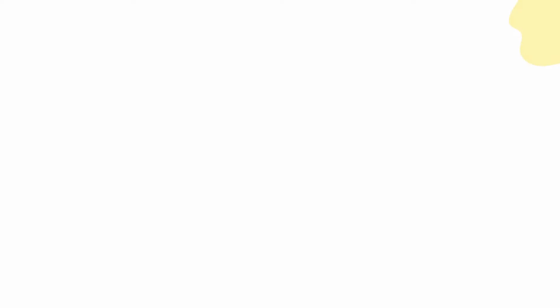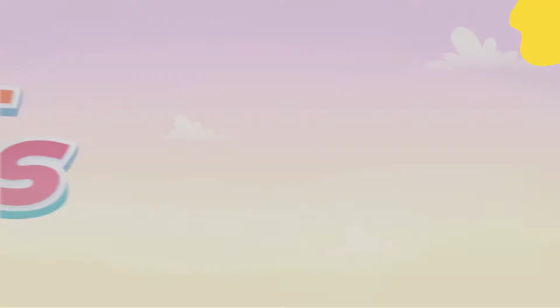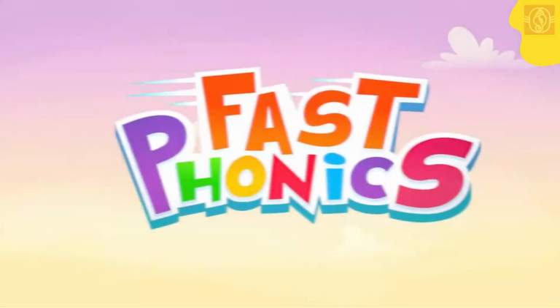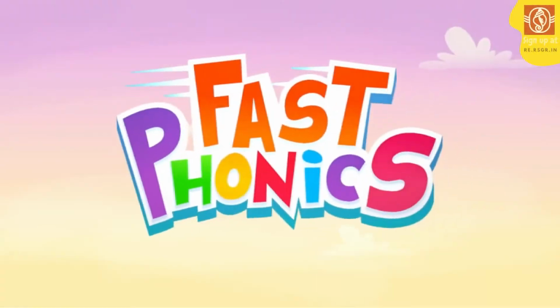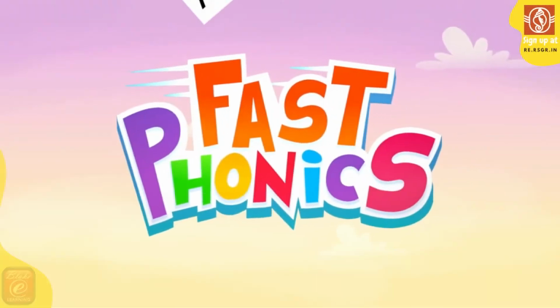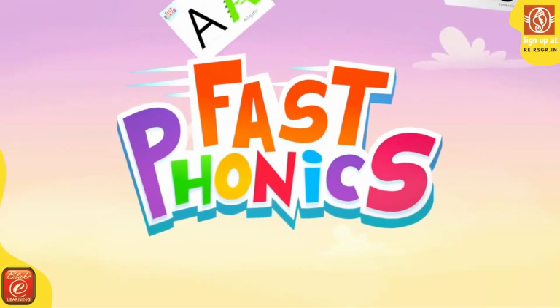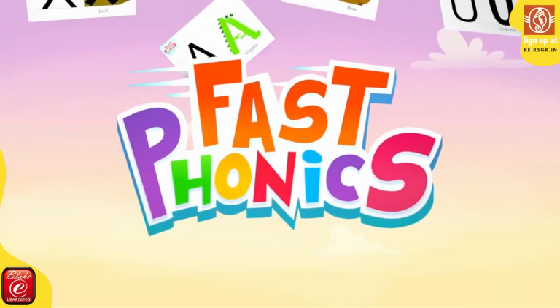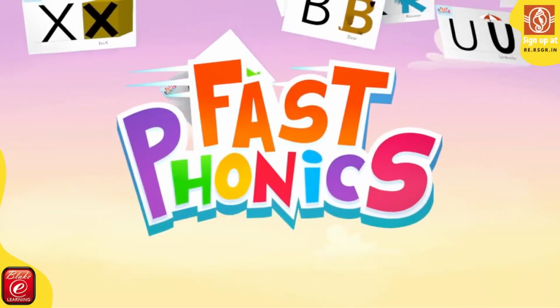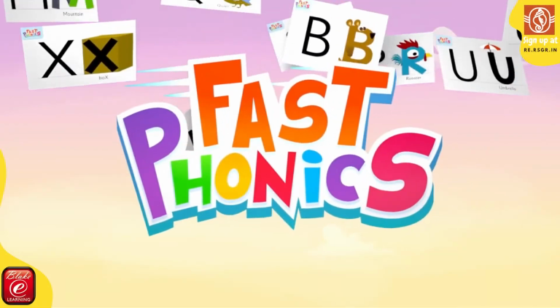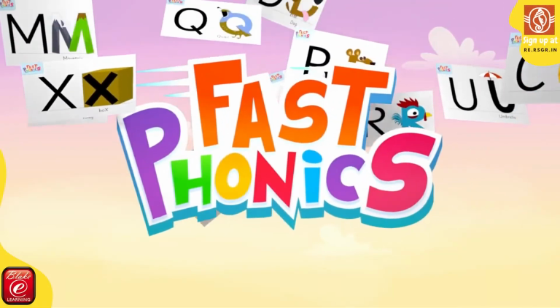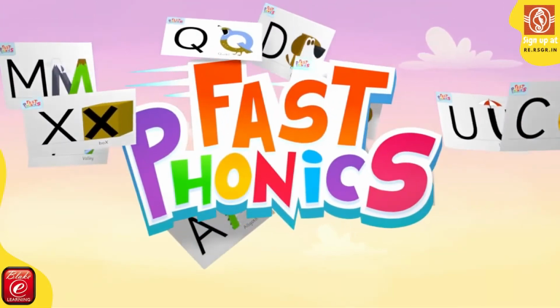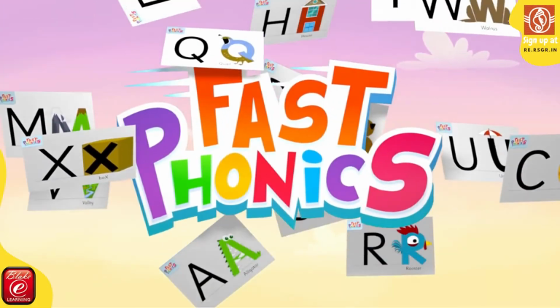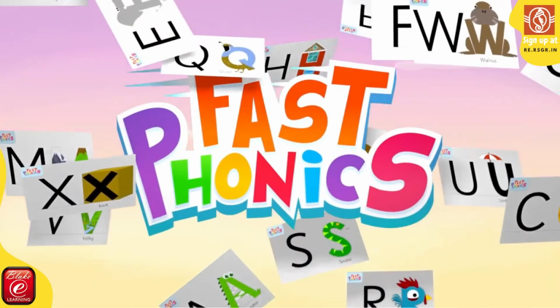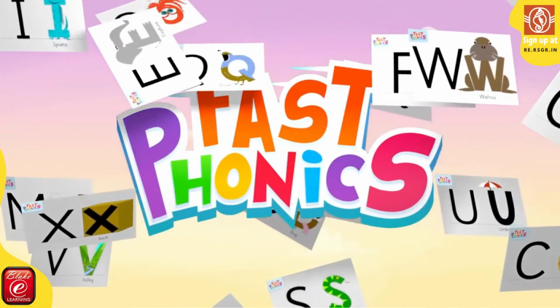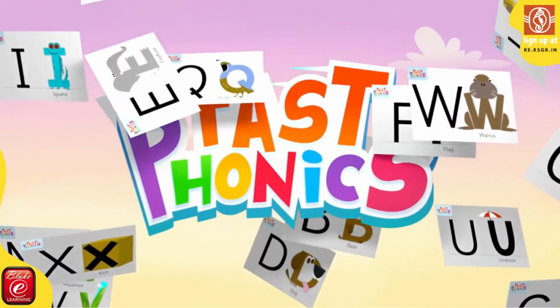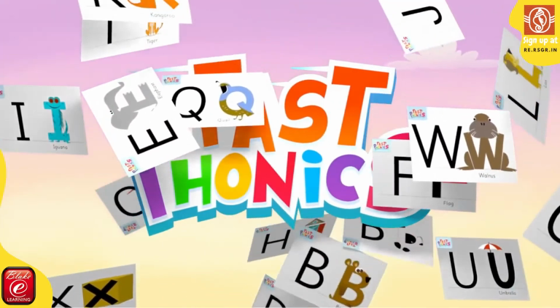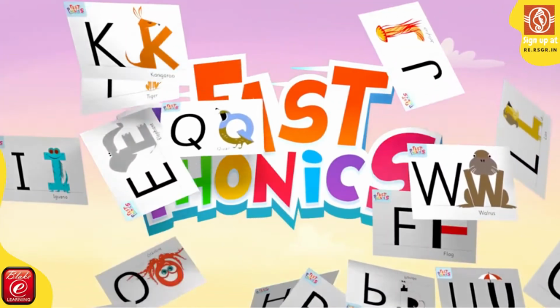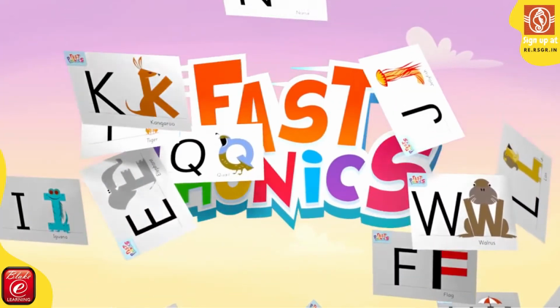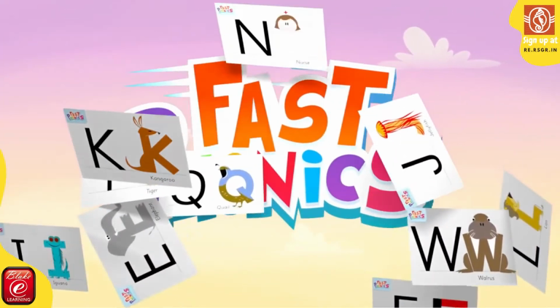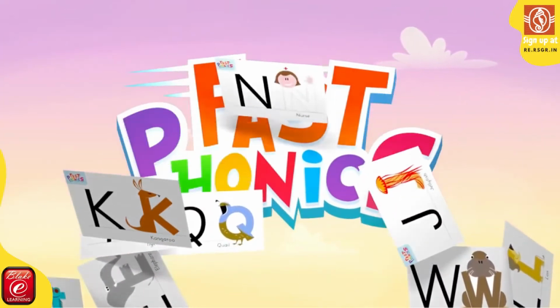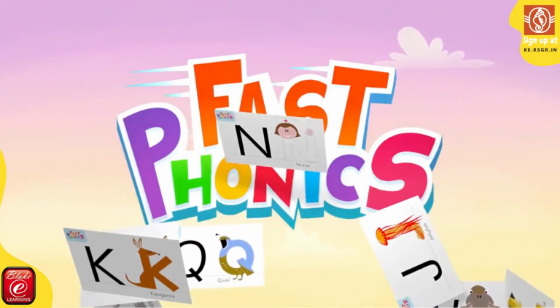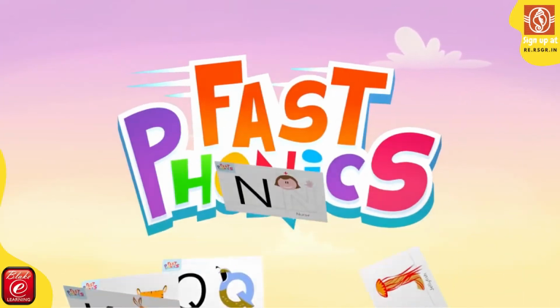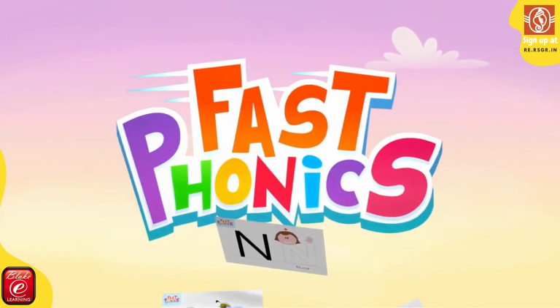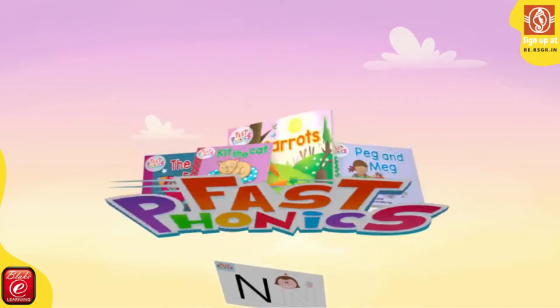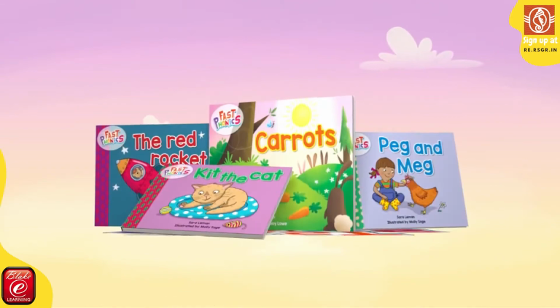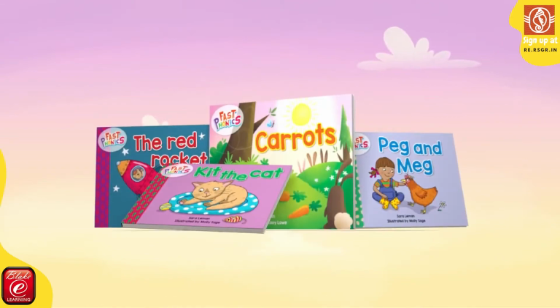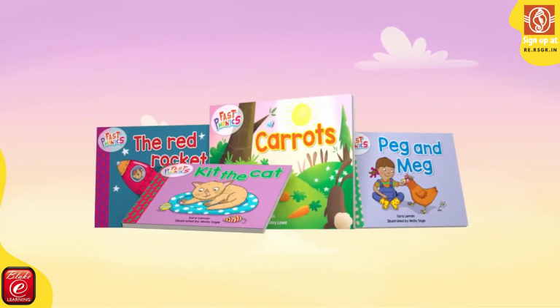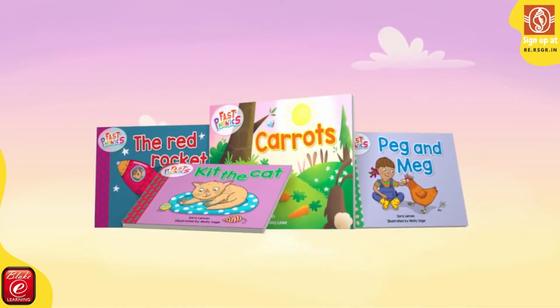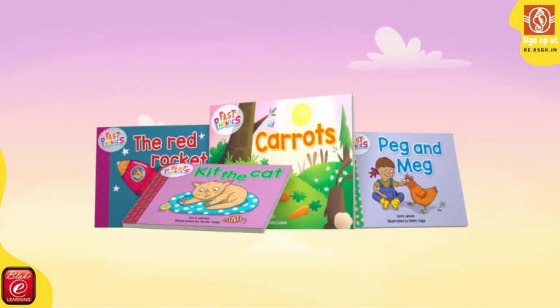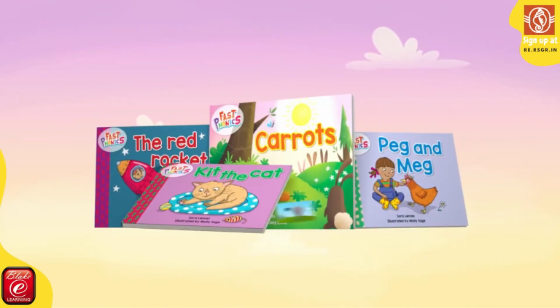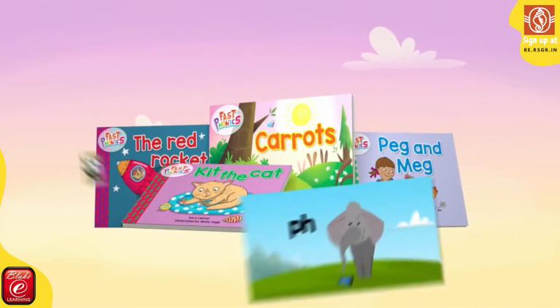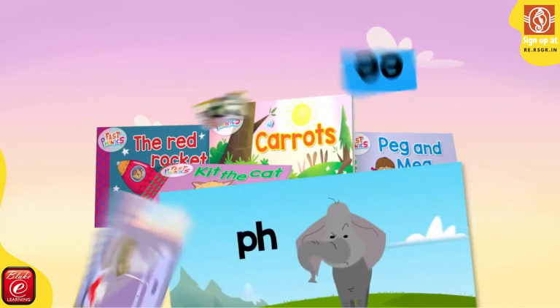Welcome to Fast Phonics, the complete, systematic, synthetic phonics program that is both rigorous and full of fun.